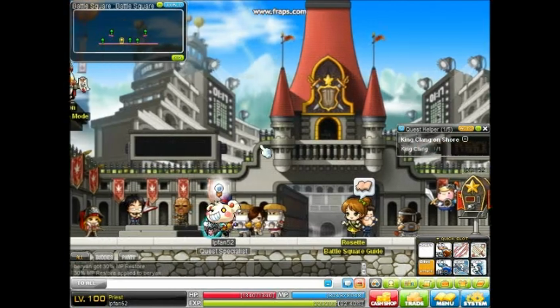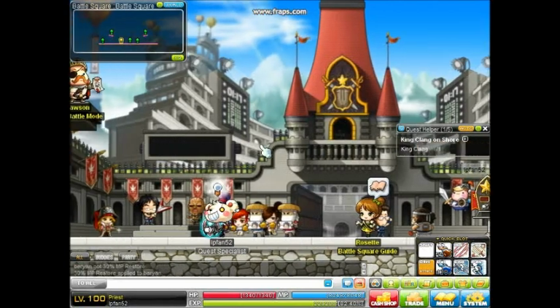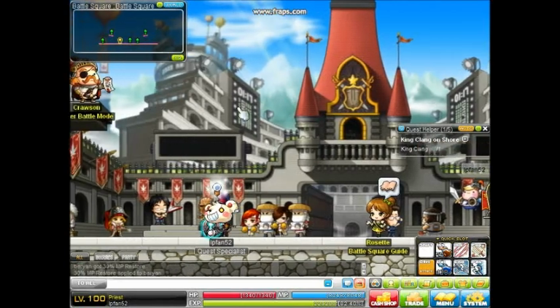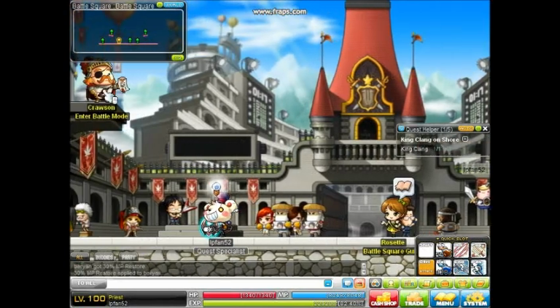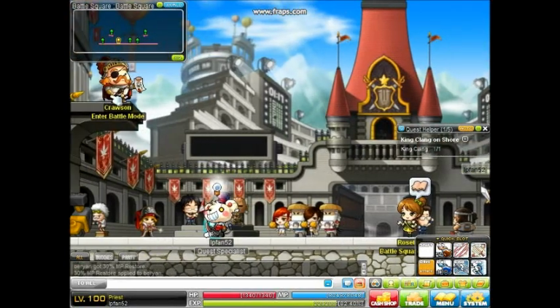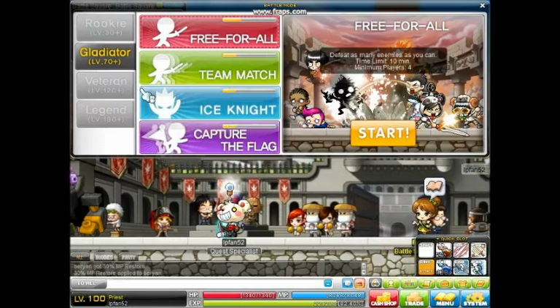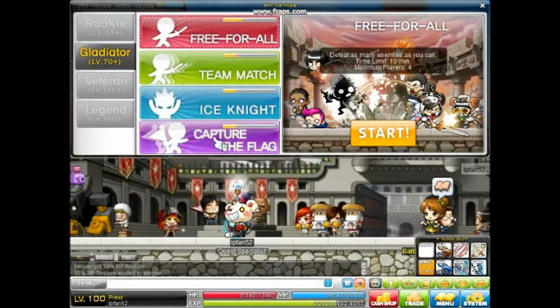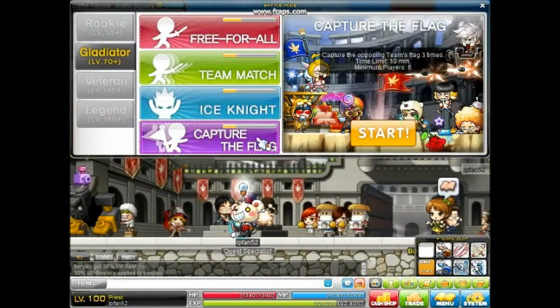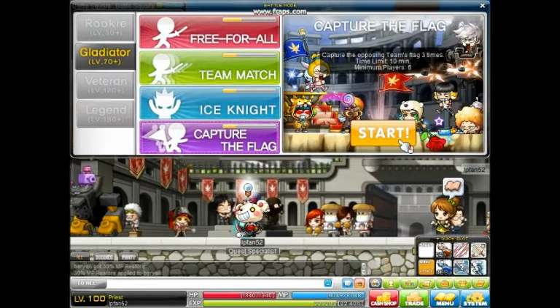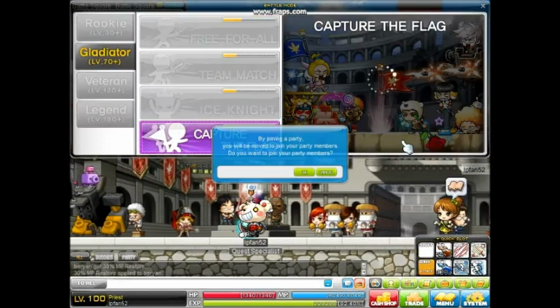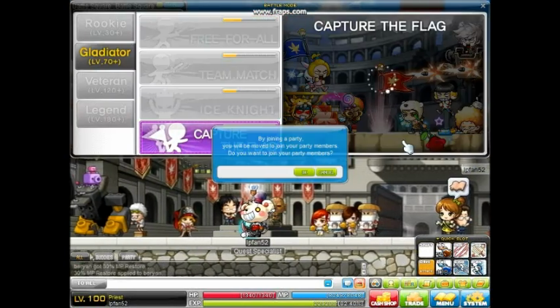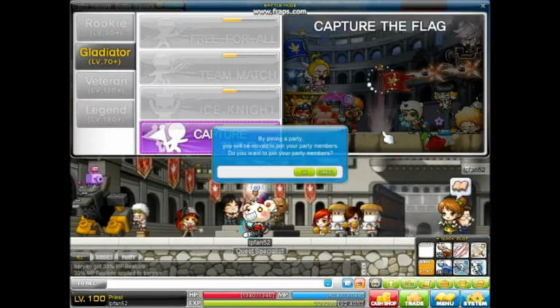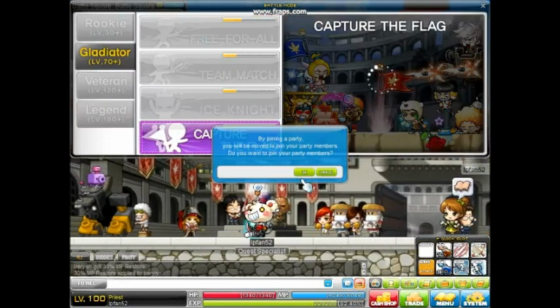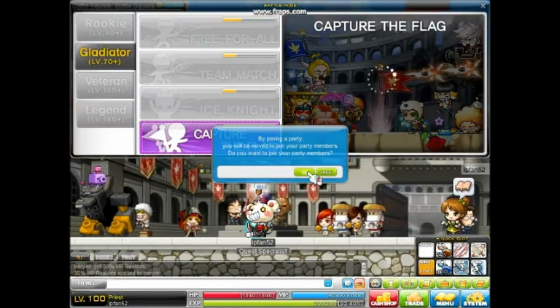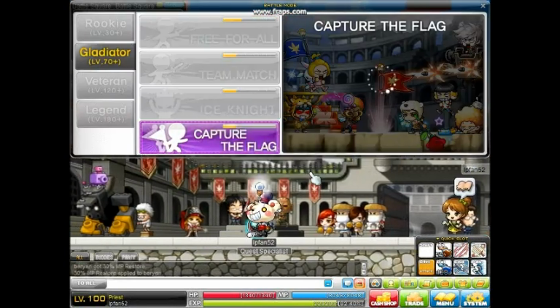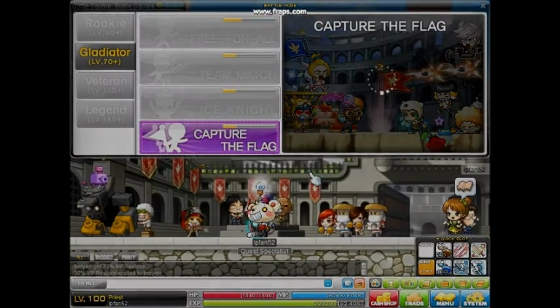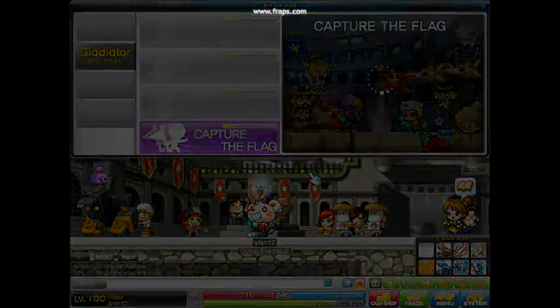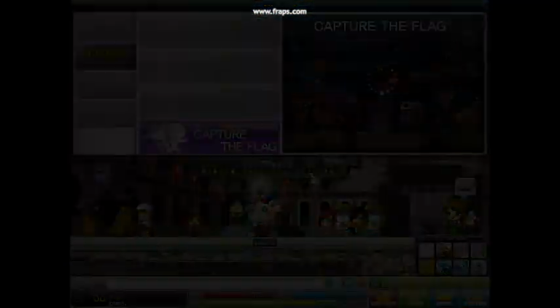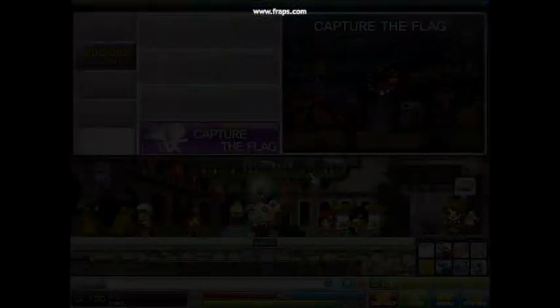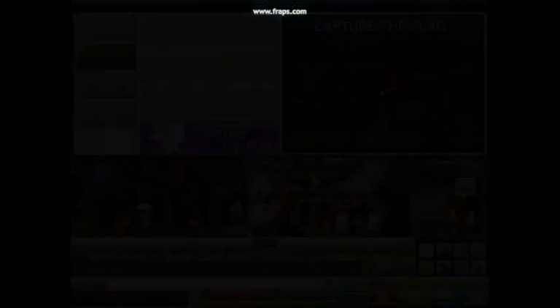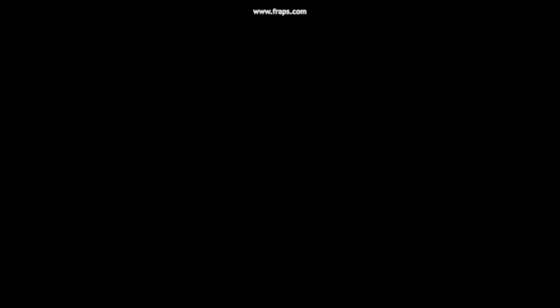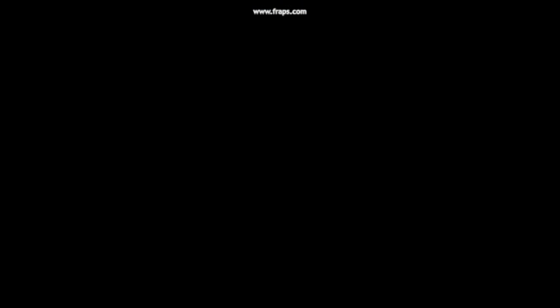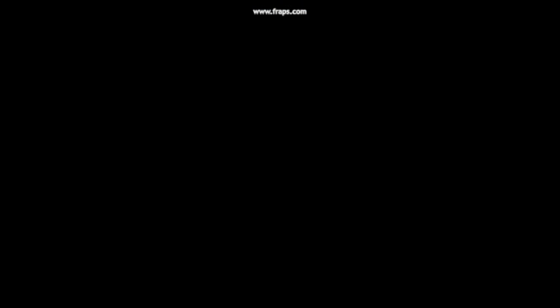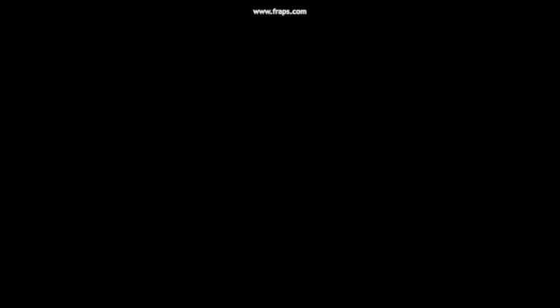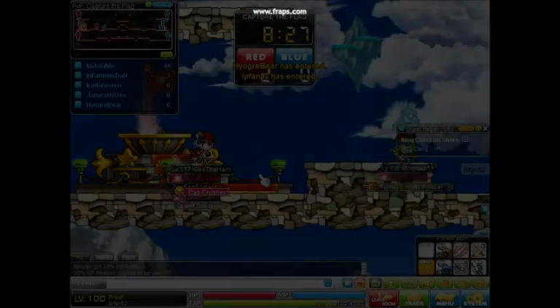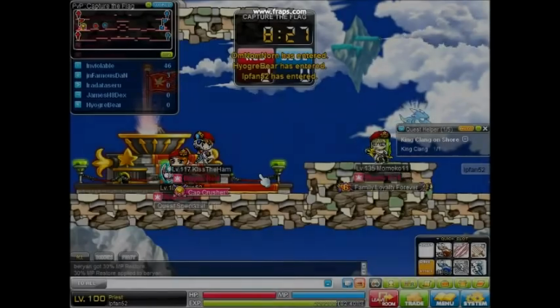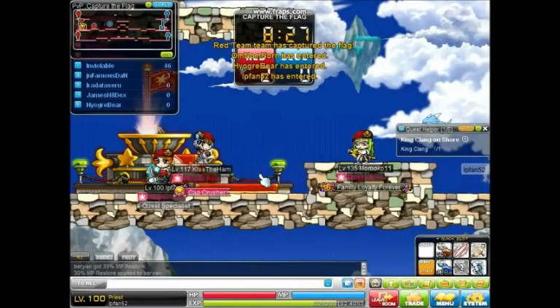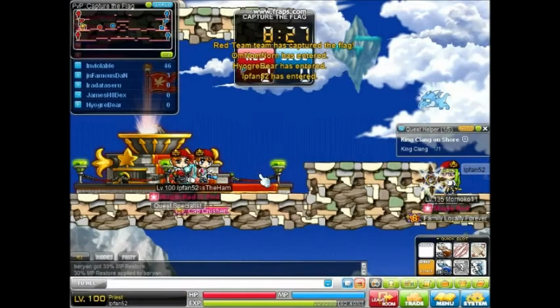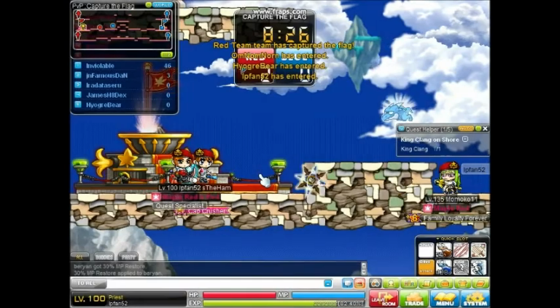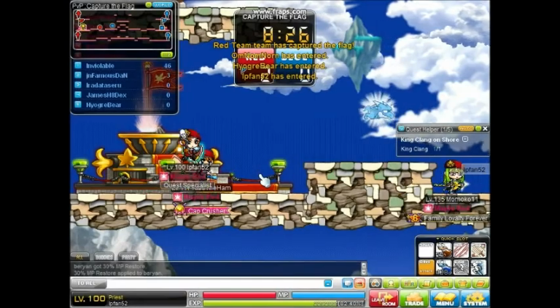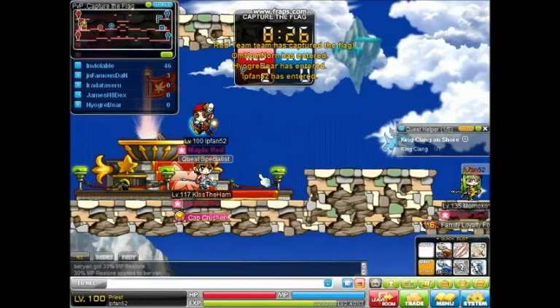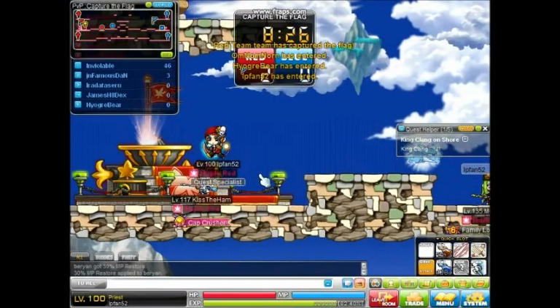This is MapleStory Capture the Flag. Basically, how you want to do this in MapleStory — you want to go into the PvP area and select Capture the Flag.